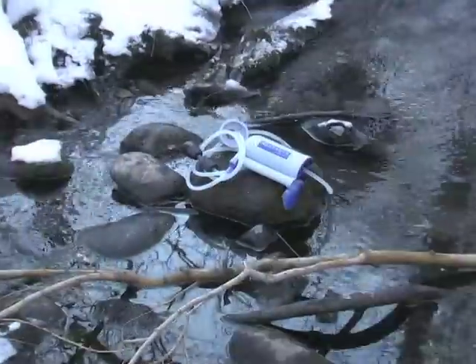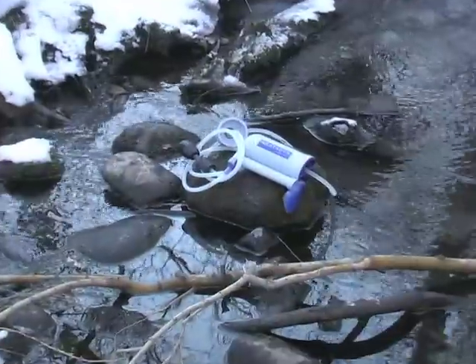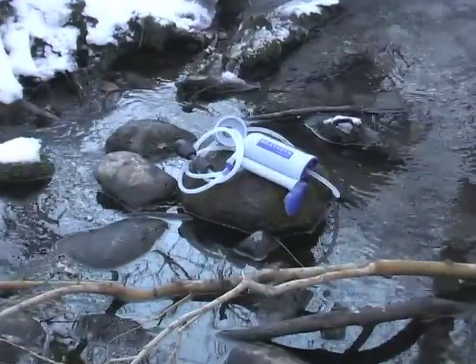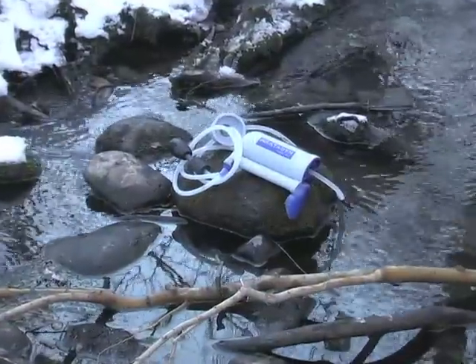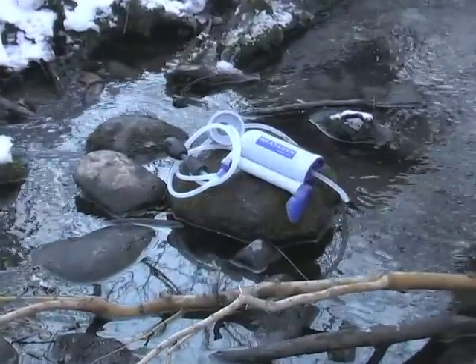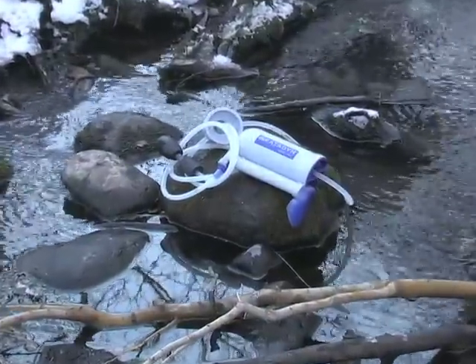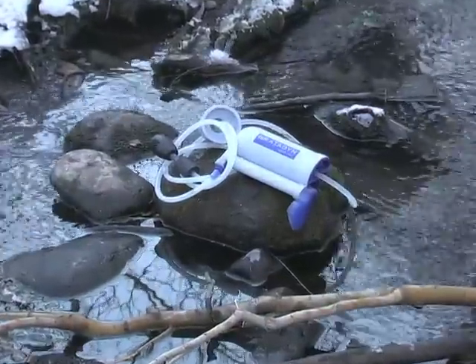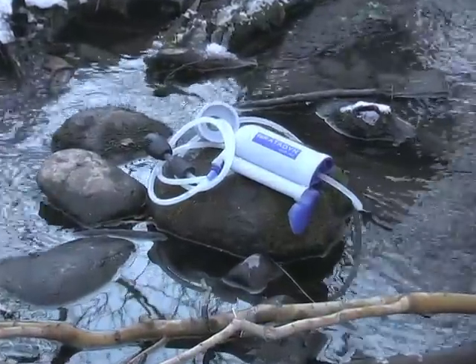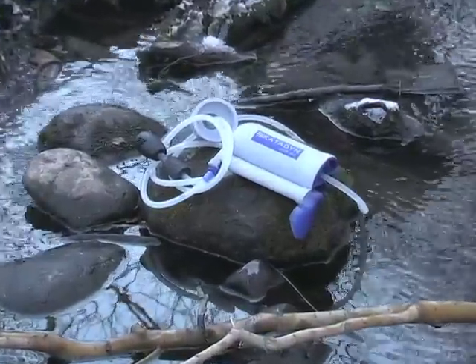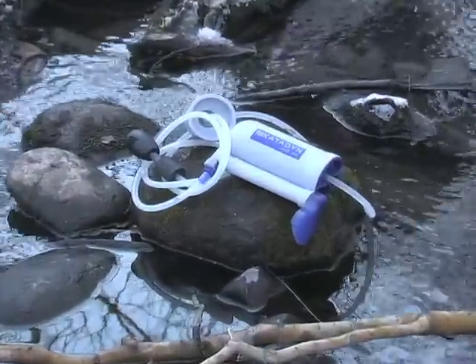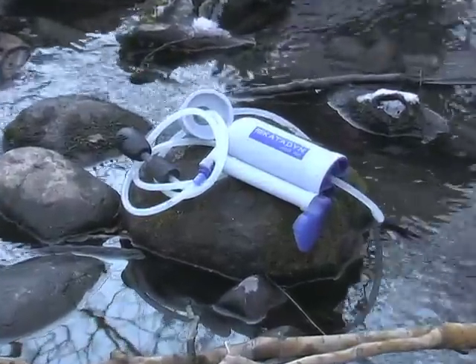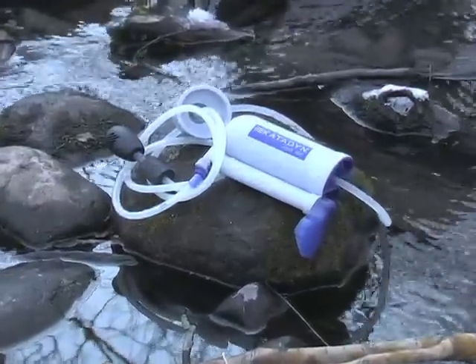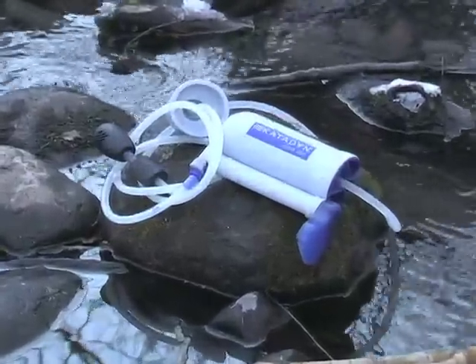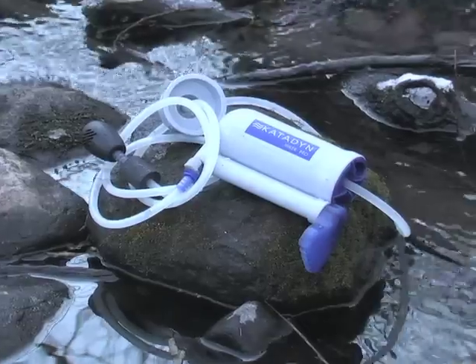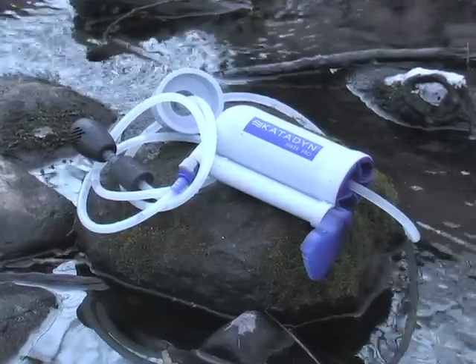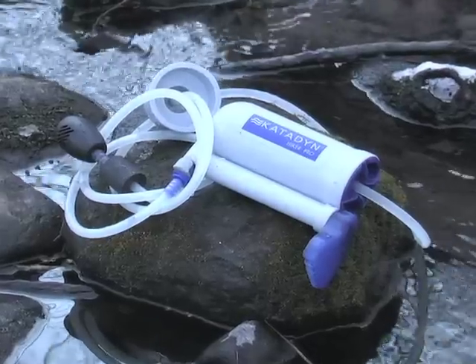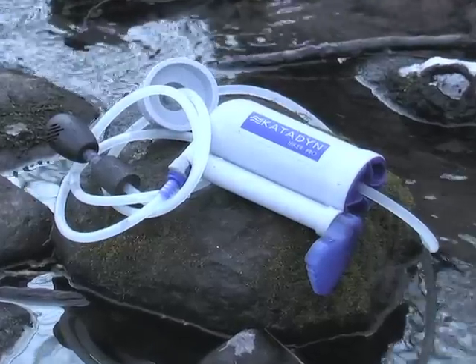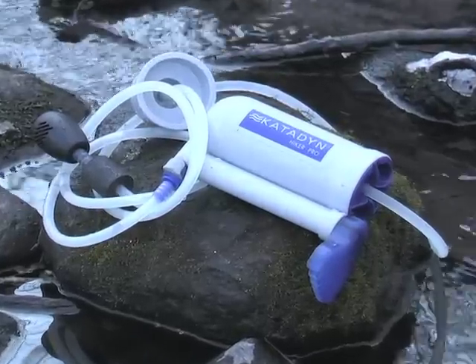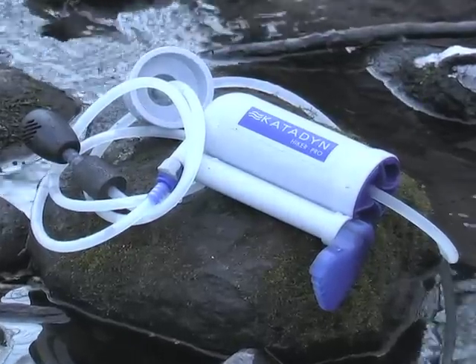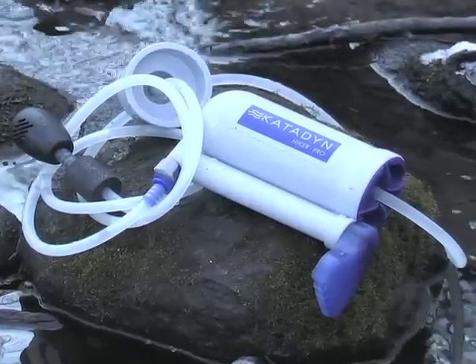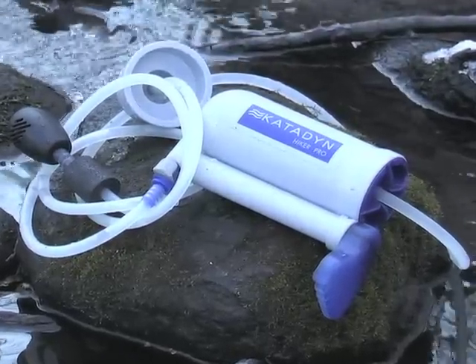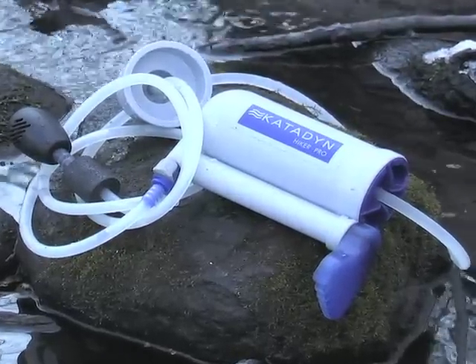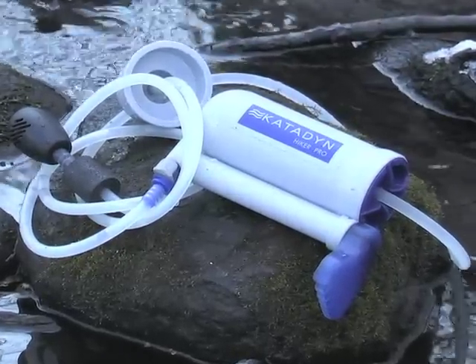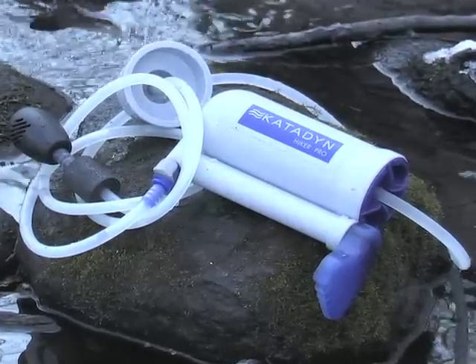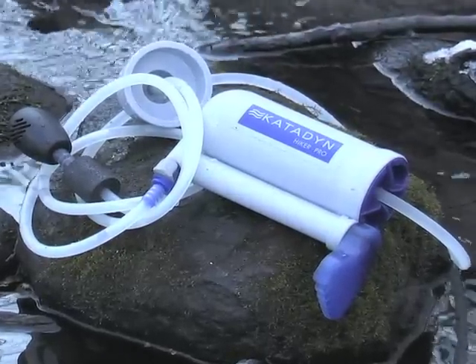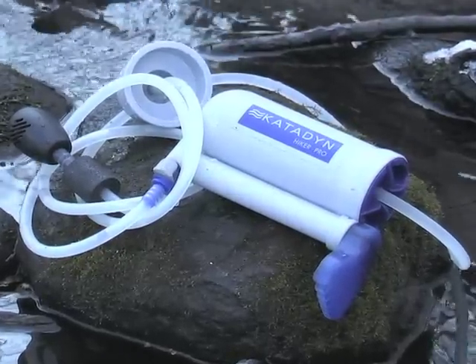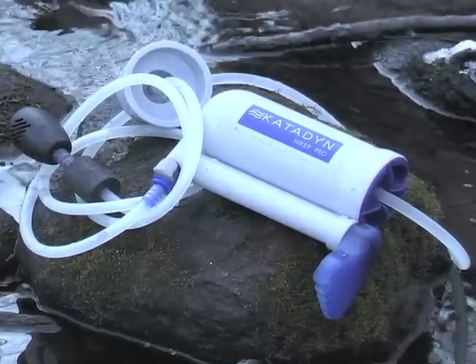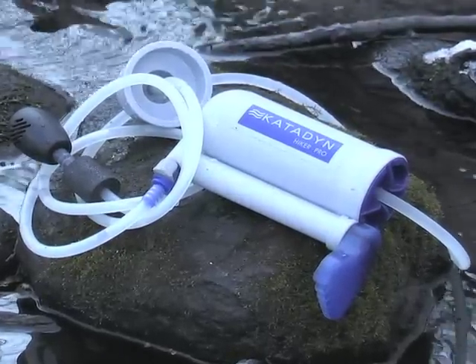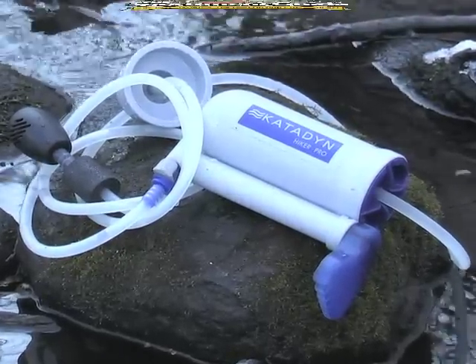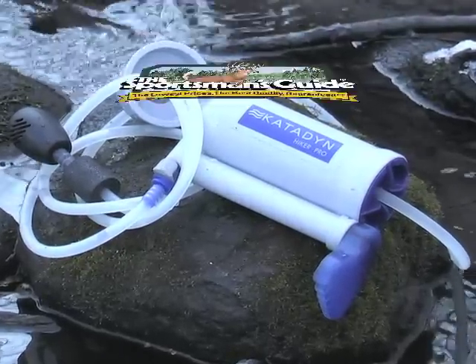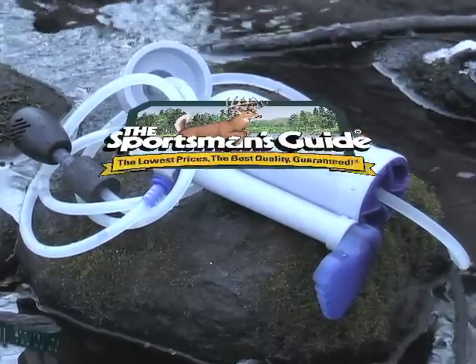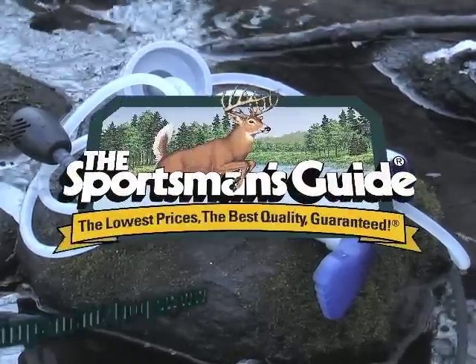Stop spending money on bottles and get potable water fast with the Katadyn Hiker Pro. Order now.